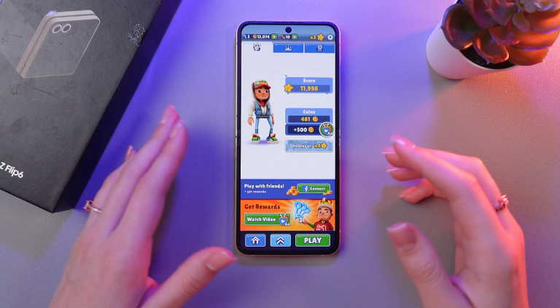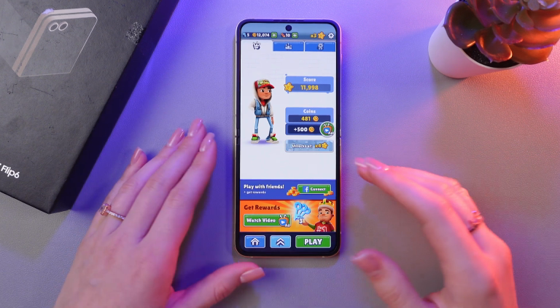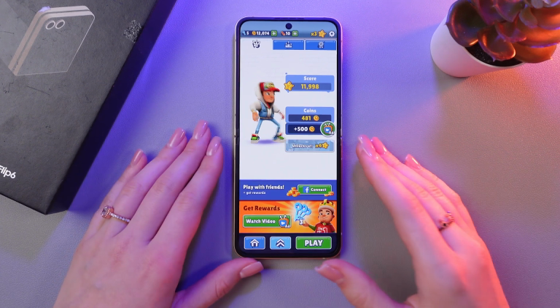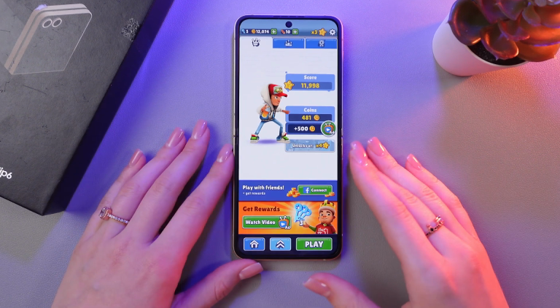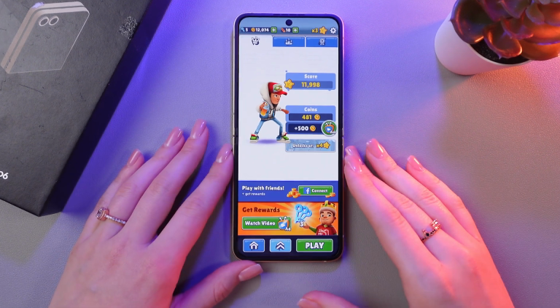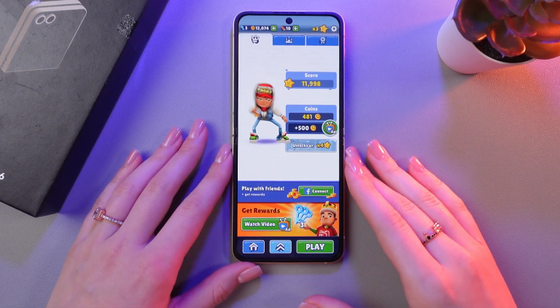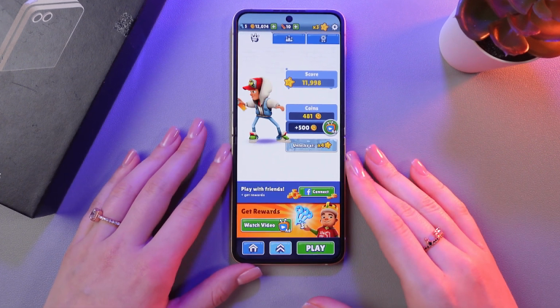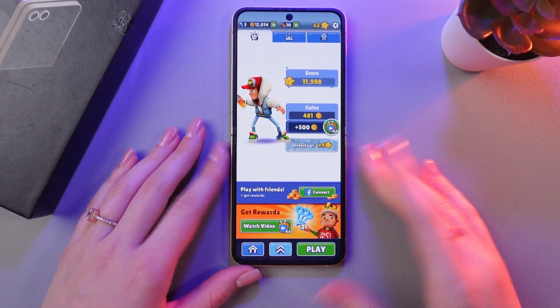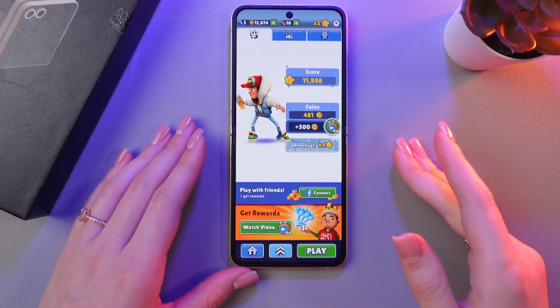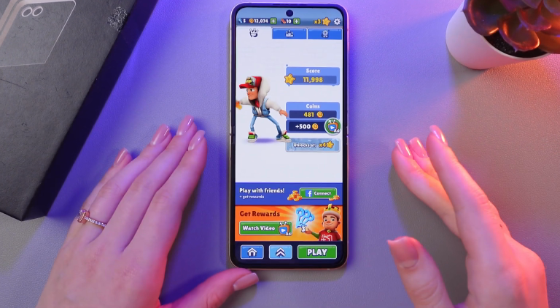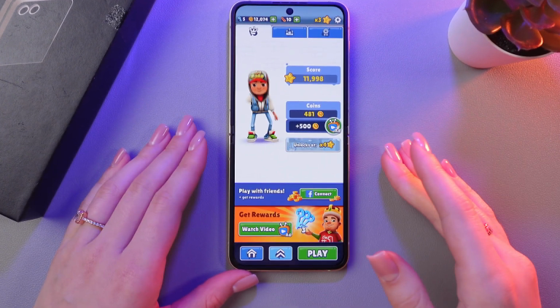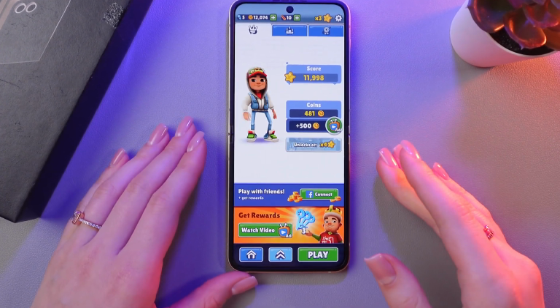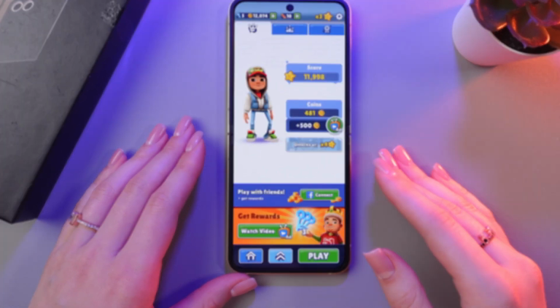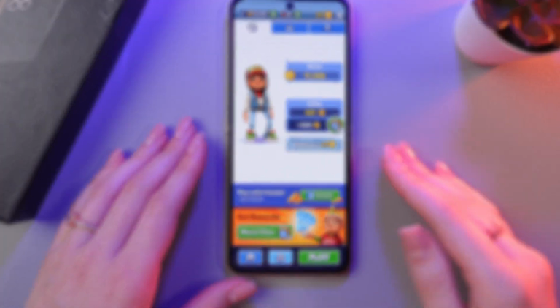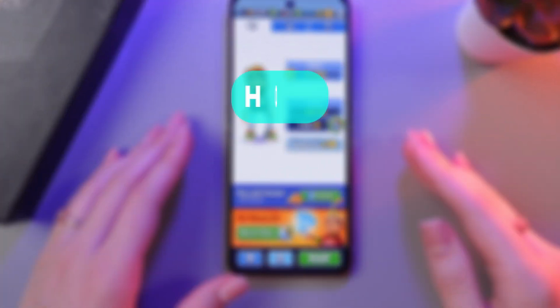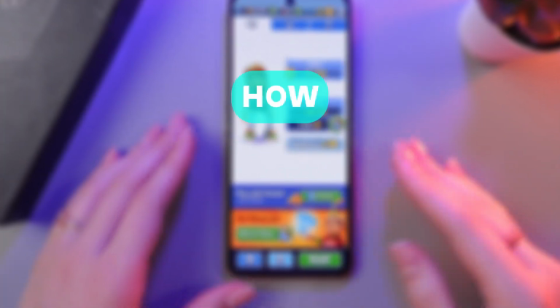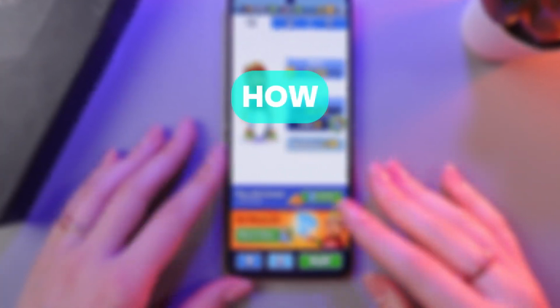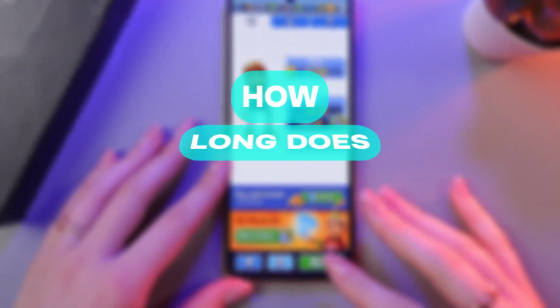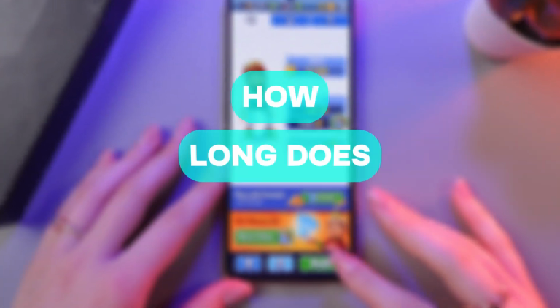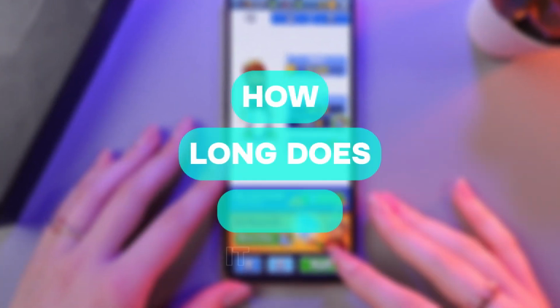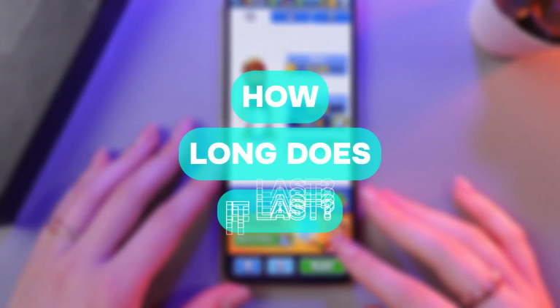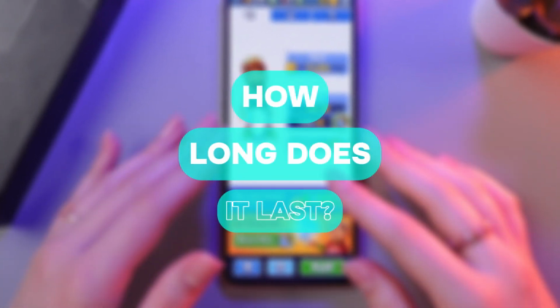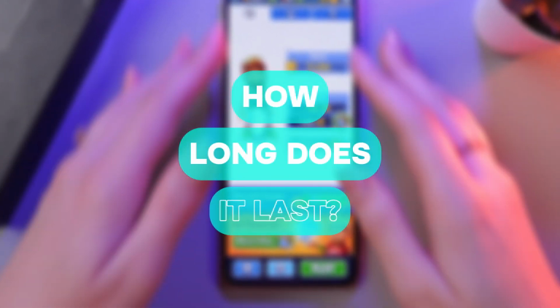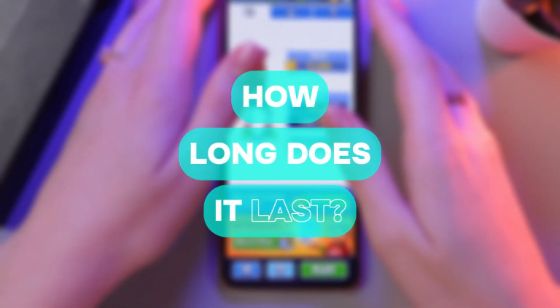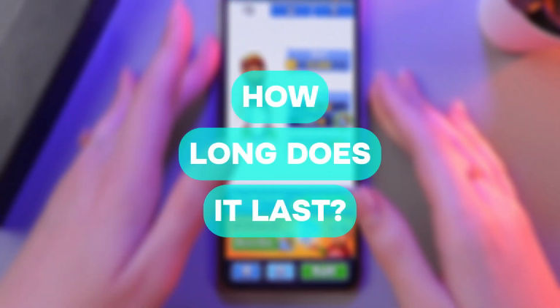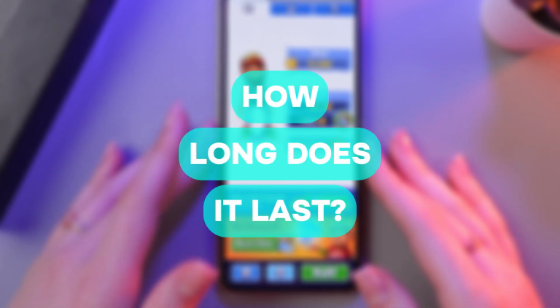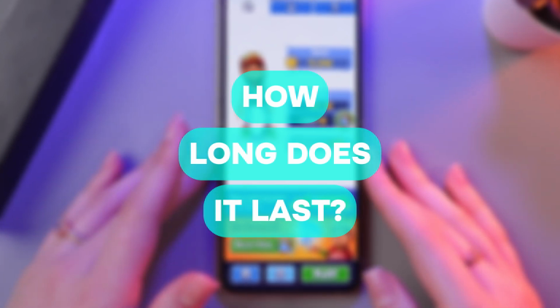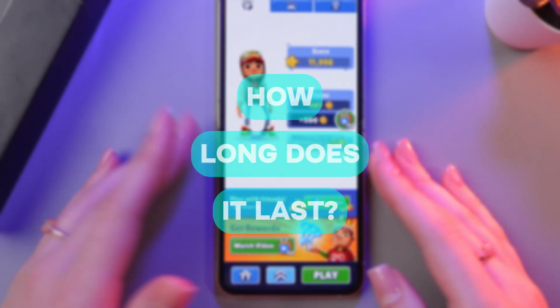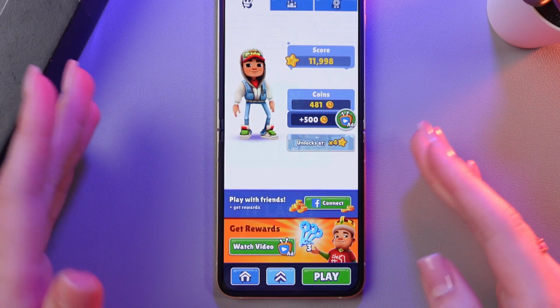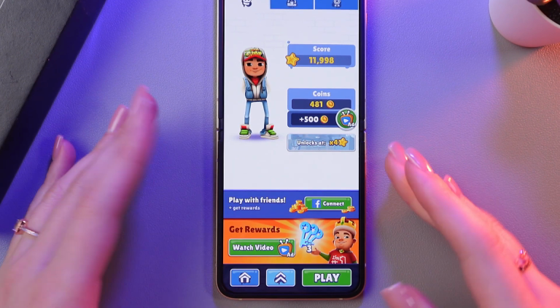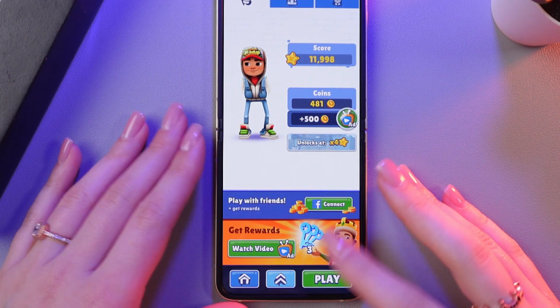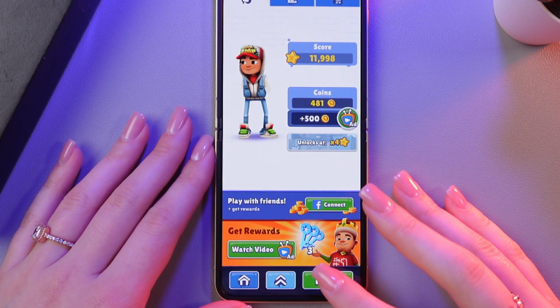Hi there! Today I'll be answering a popular question: how long does the Samsung Galaxy Z Flip 6 last? Let's find out!